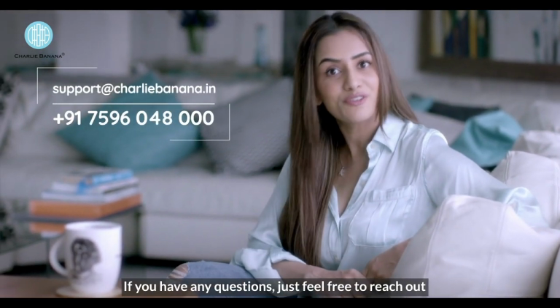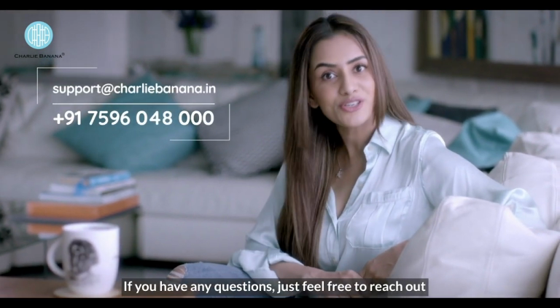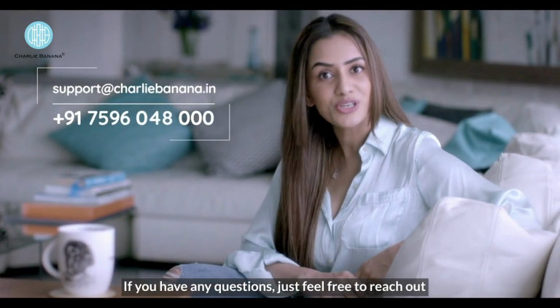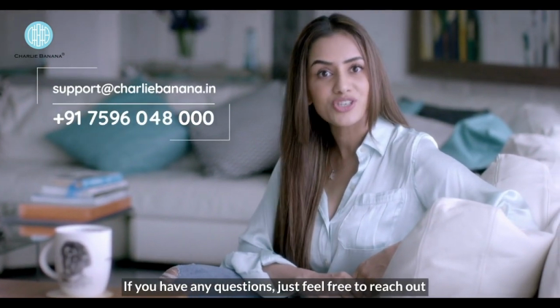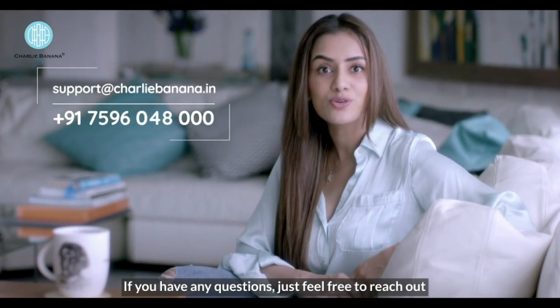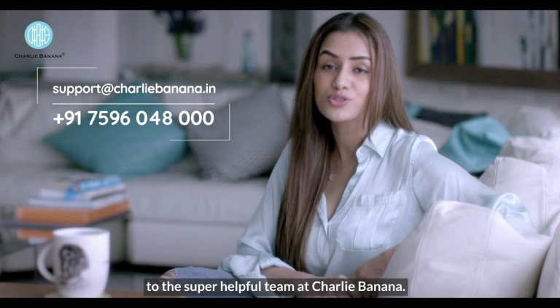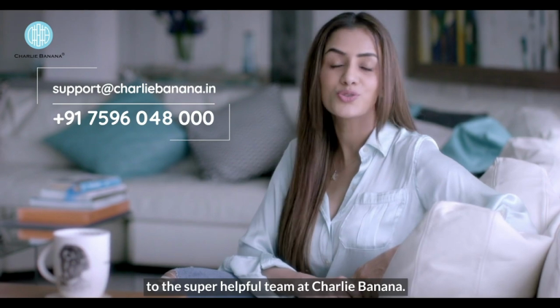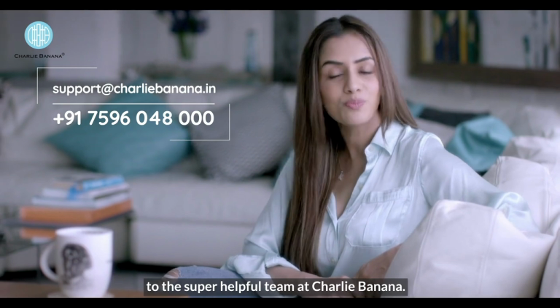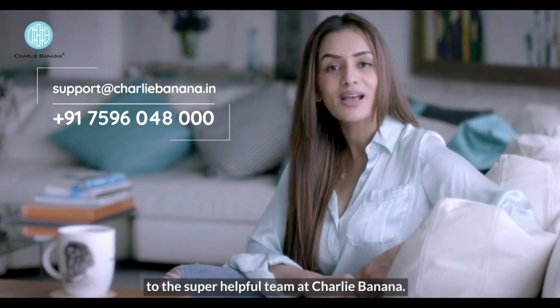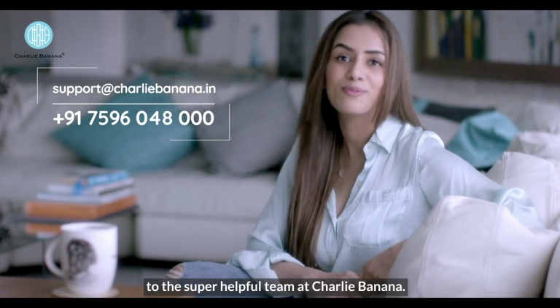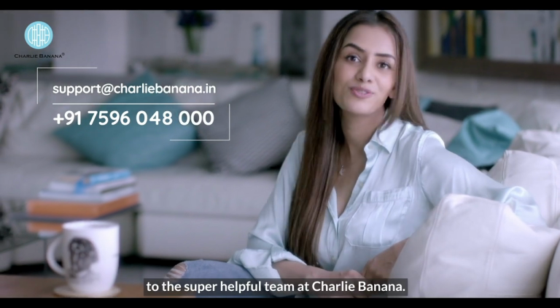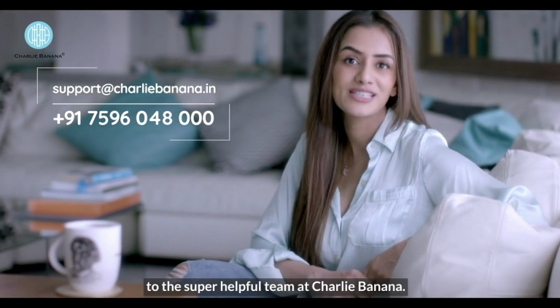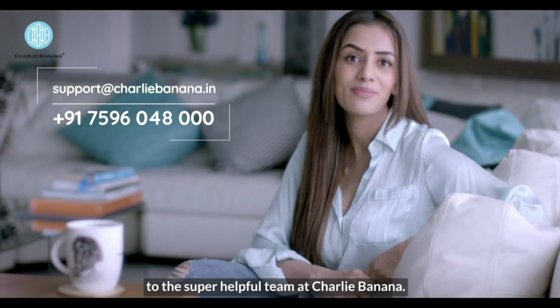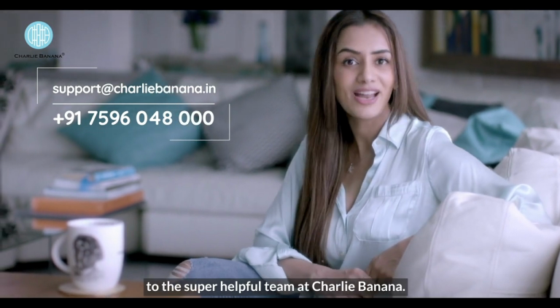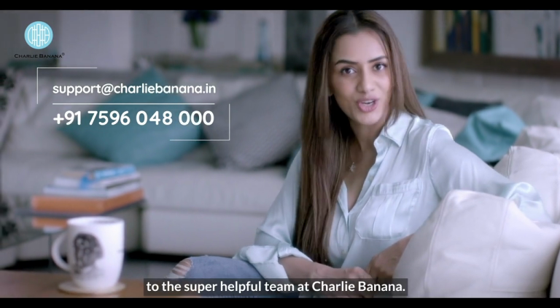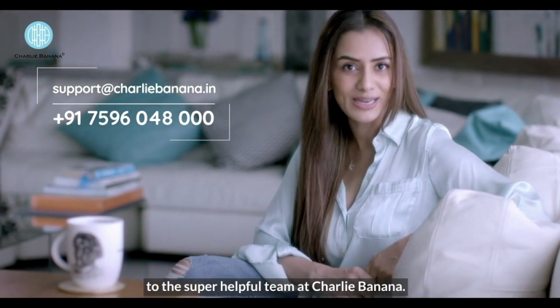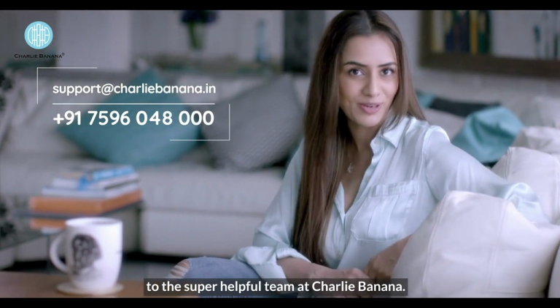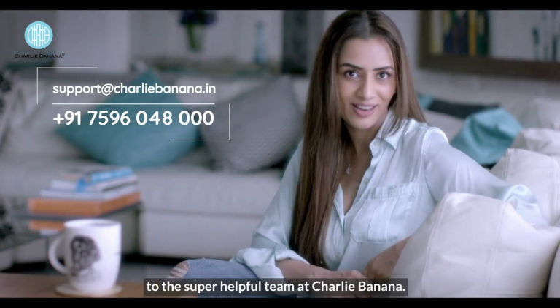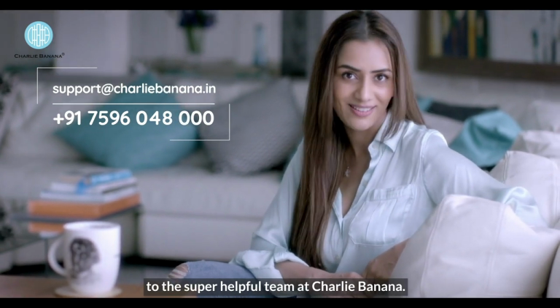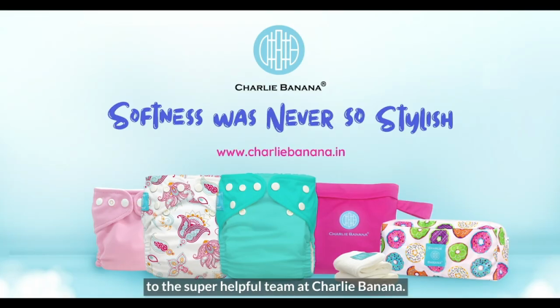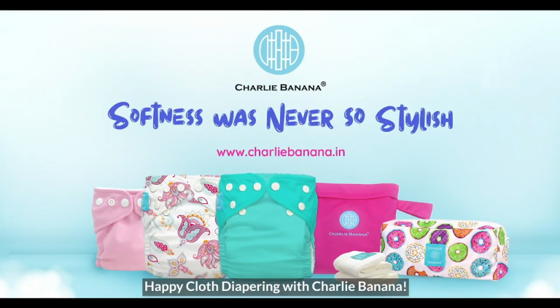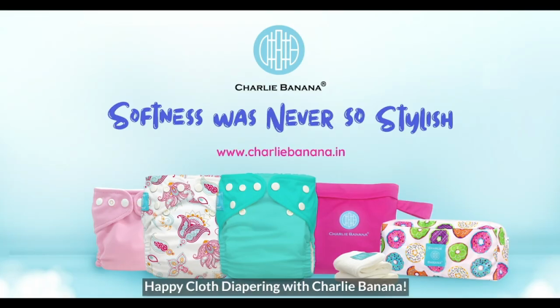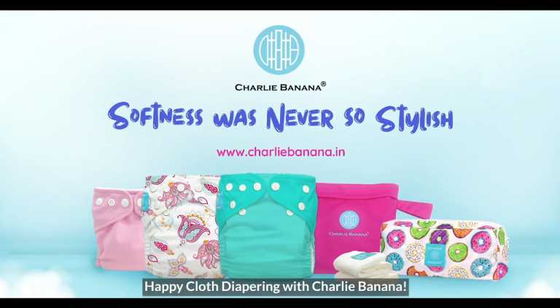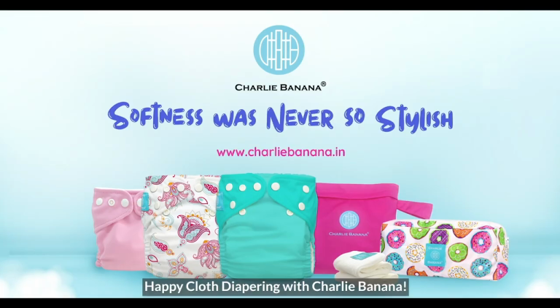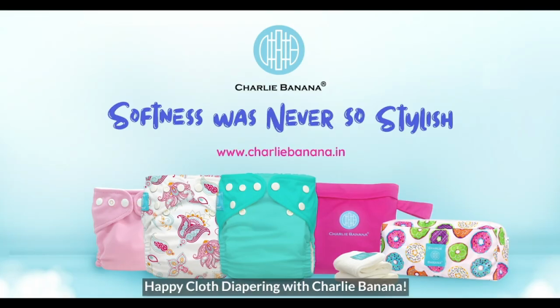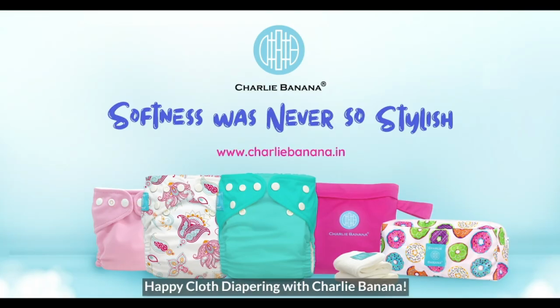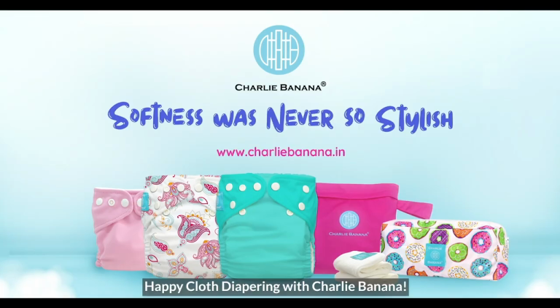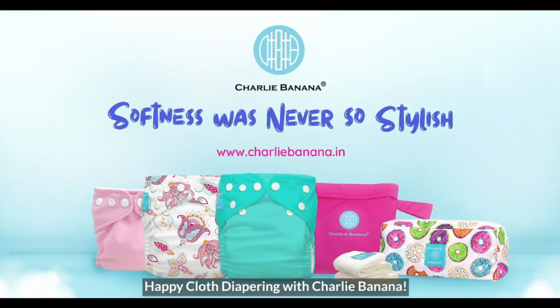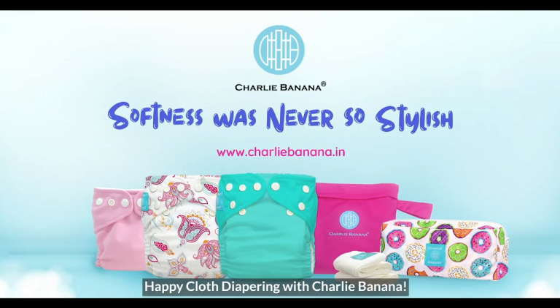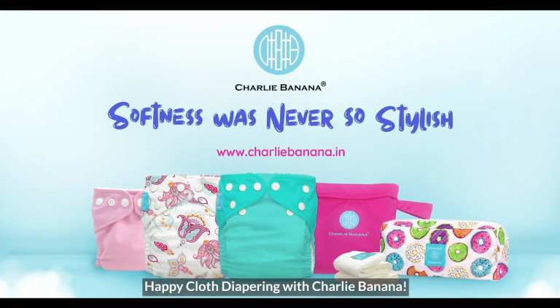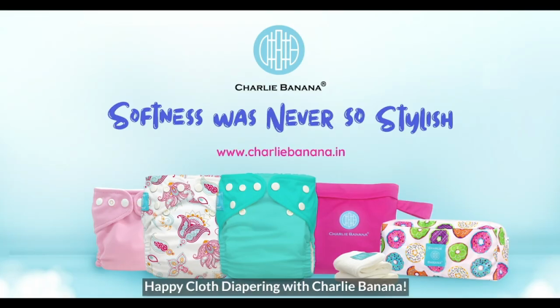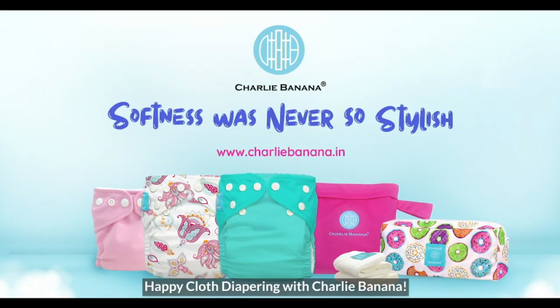If you have any questions, feel free to reach out to the super helpful team at Charlie Banana. Happy cloth diapering with Charlie Banana!